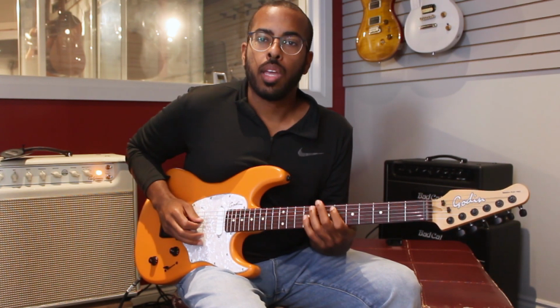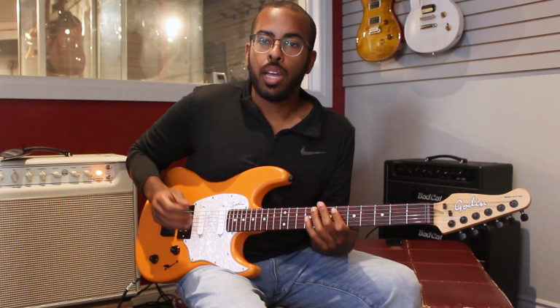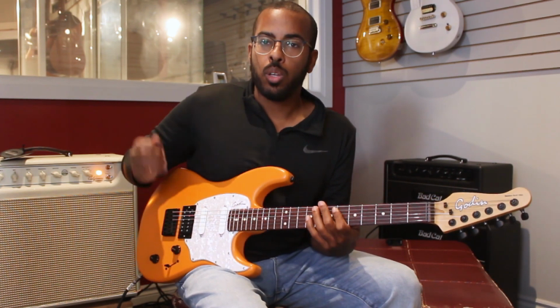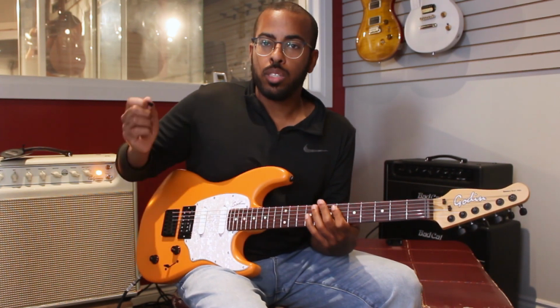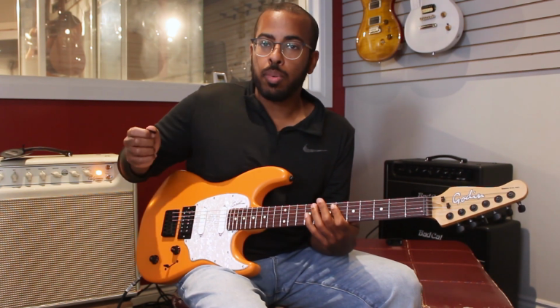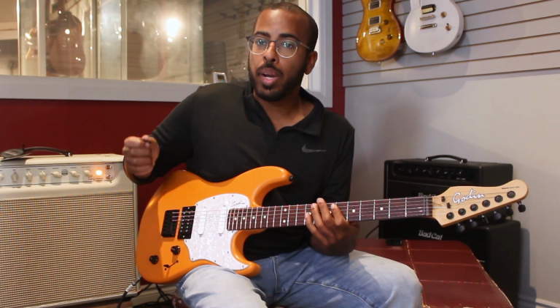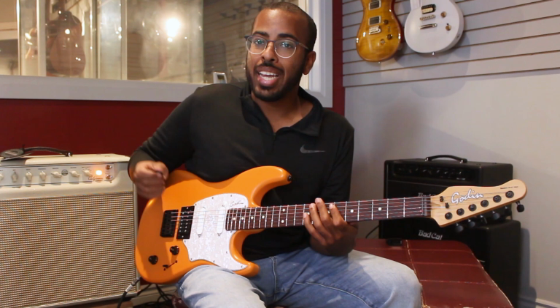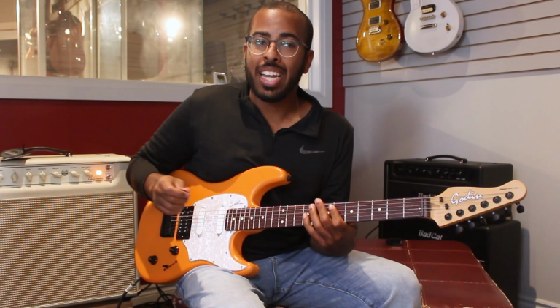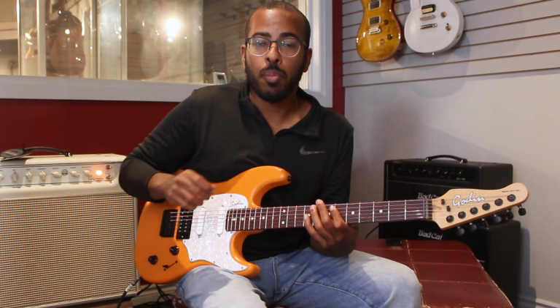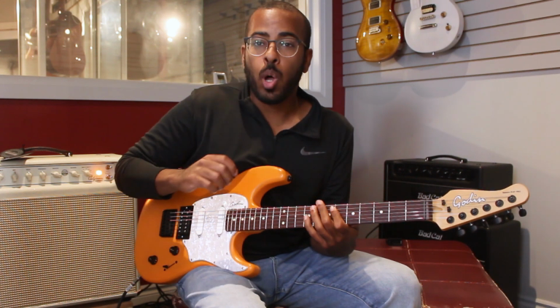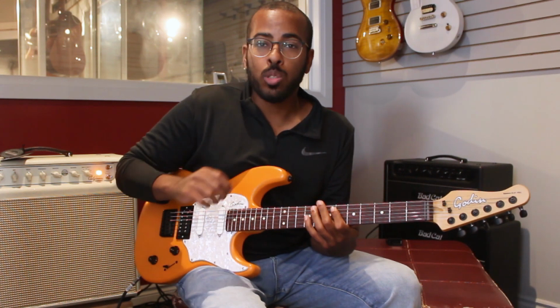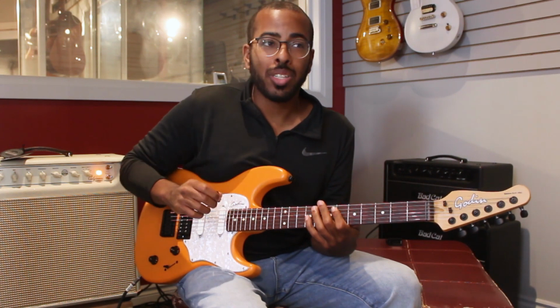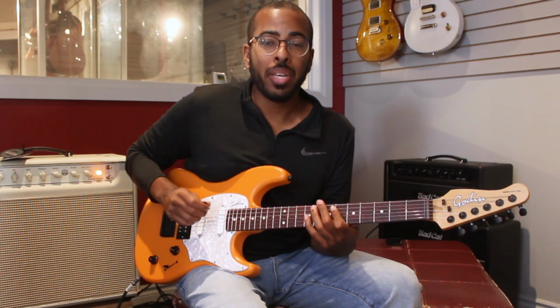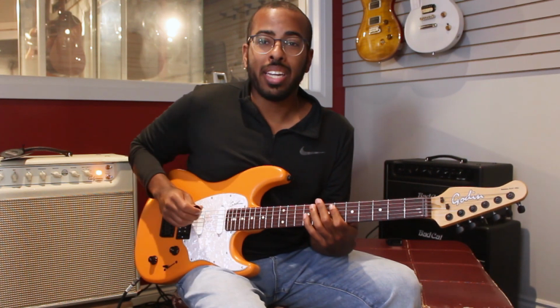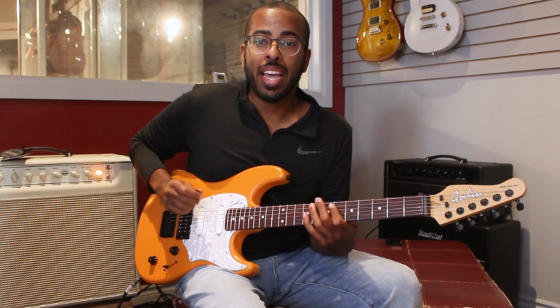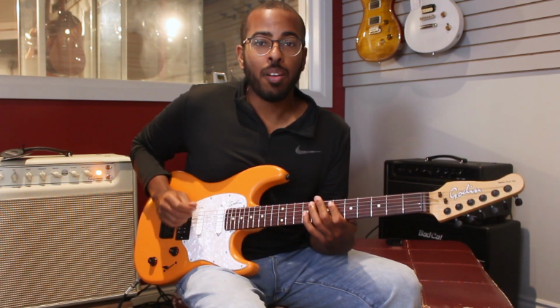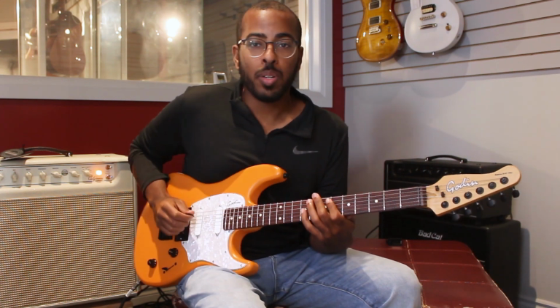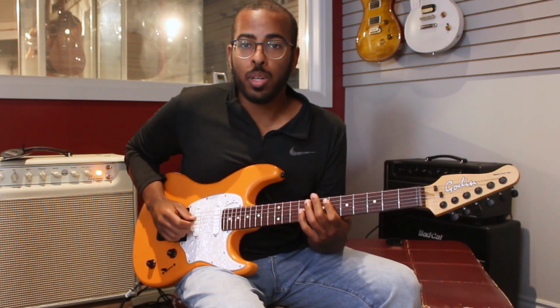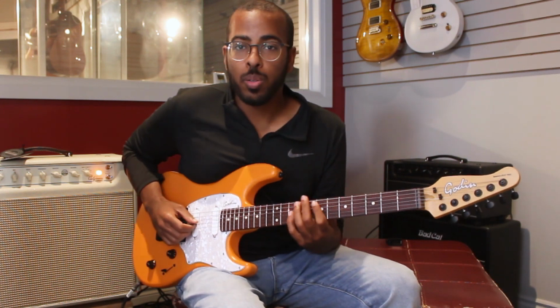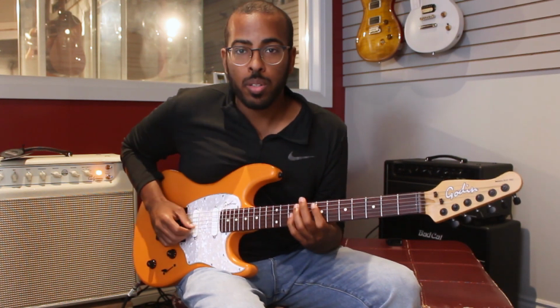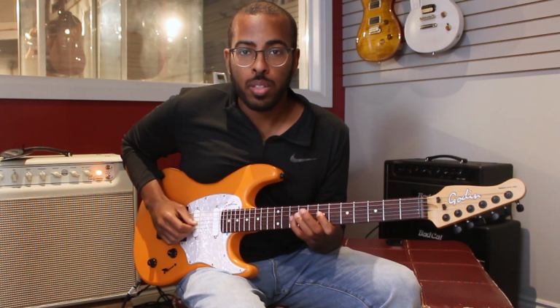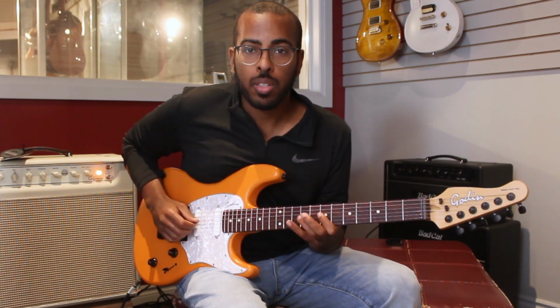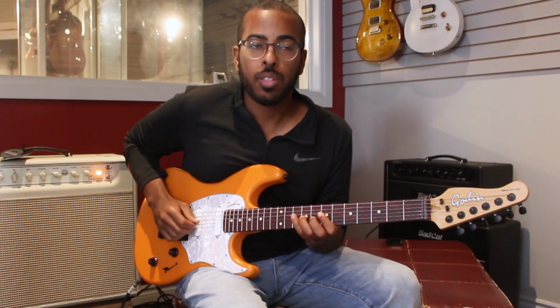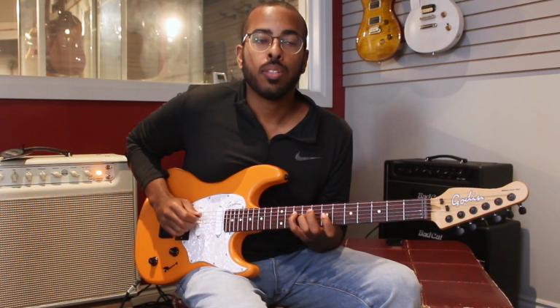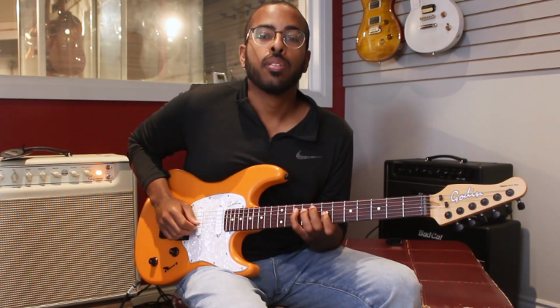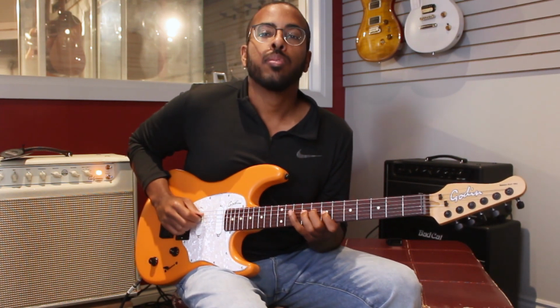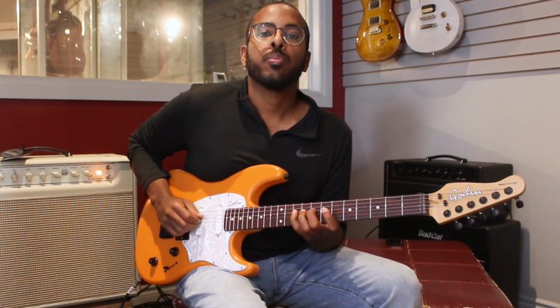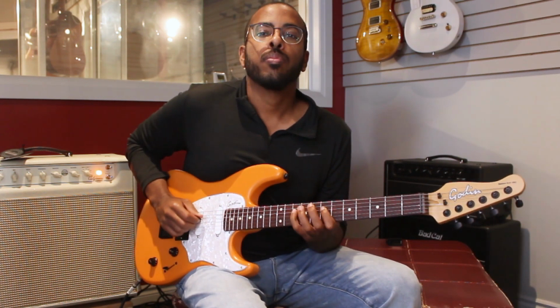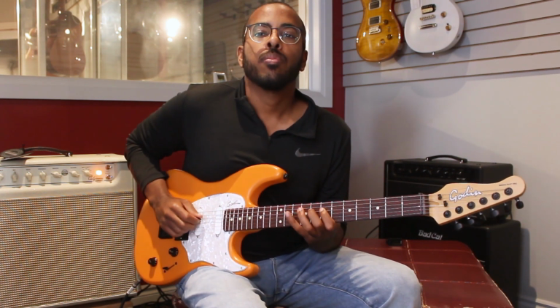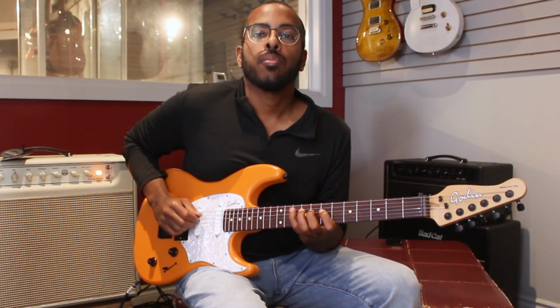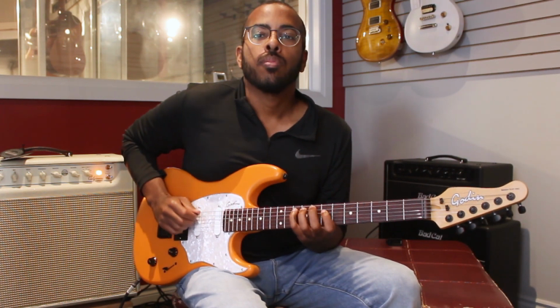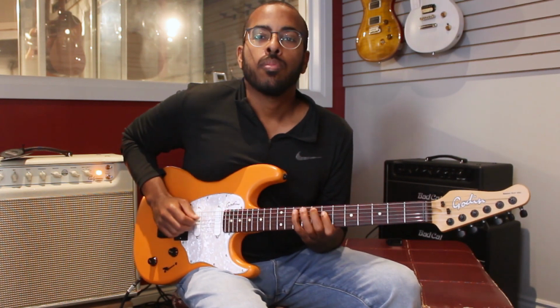And you can see my right hand — I'm alternate picking every note.